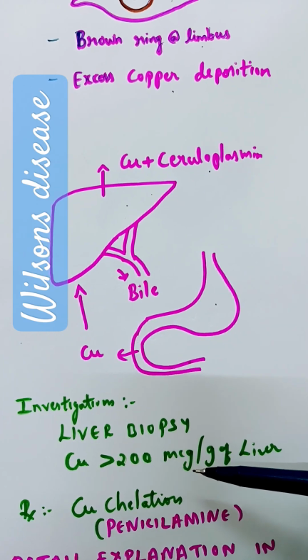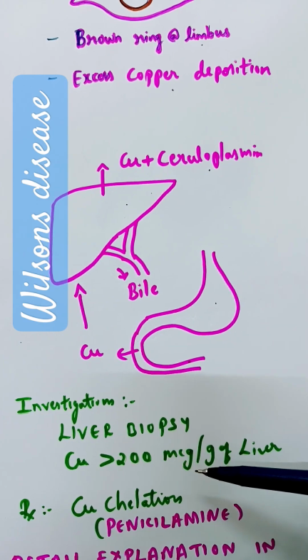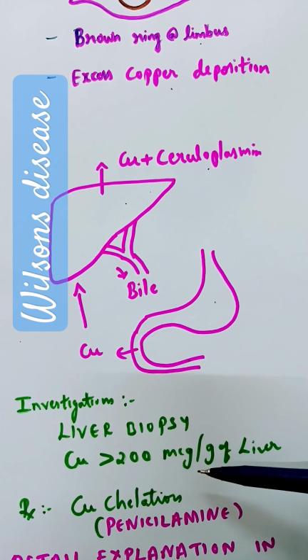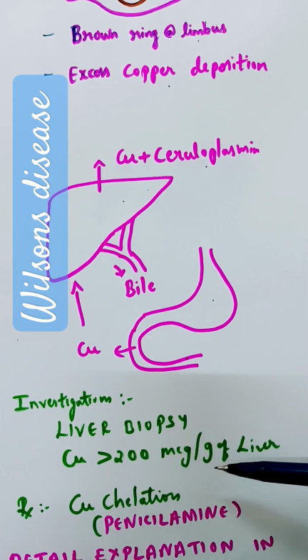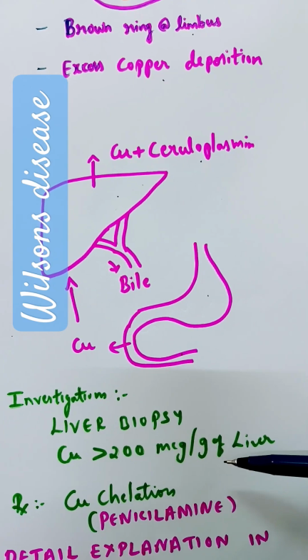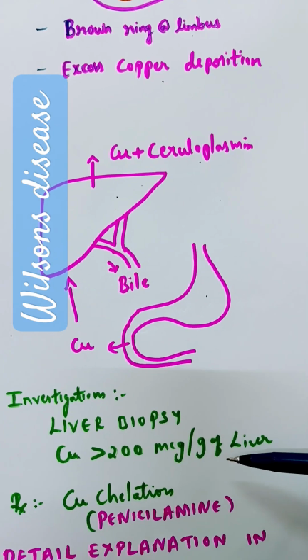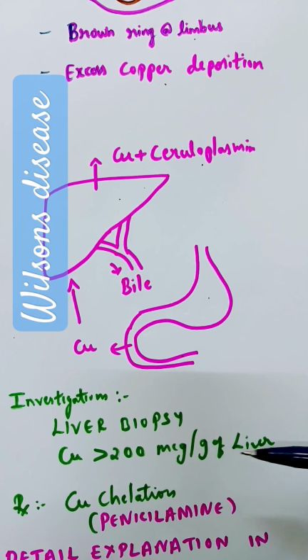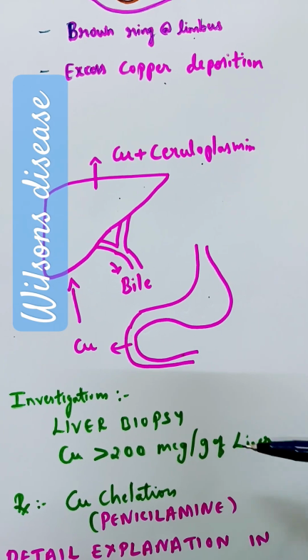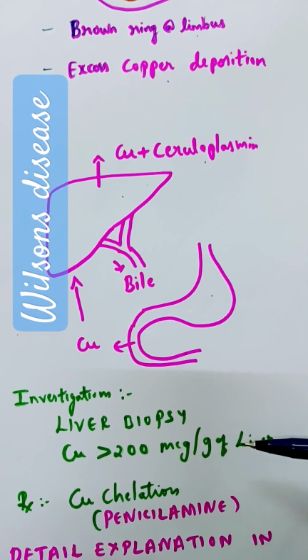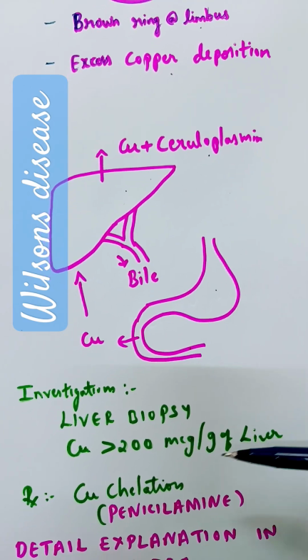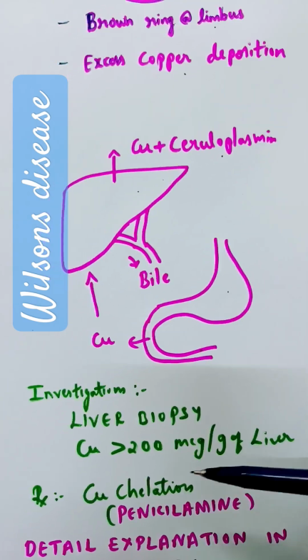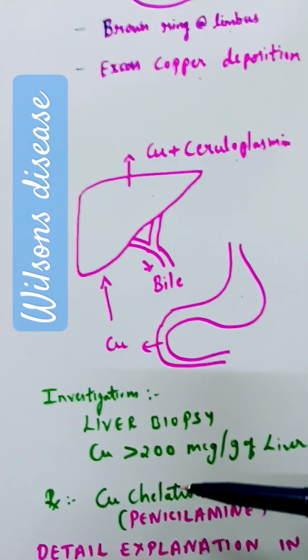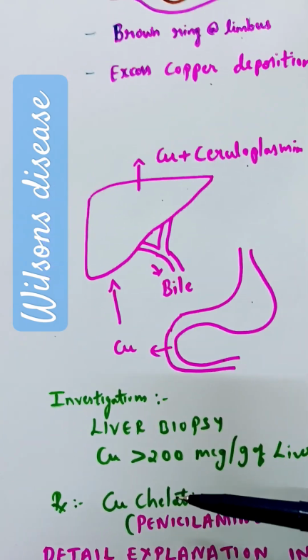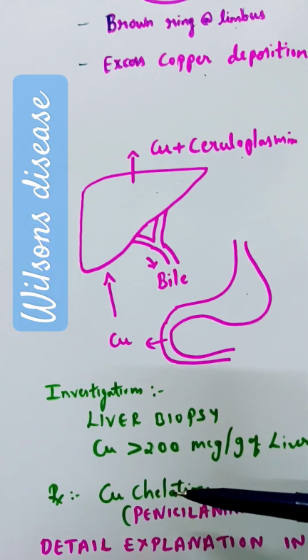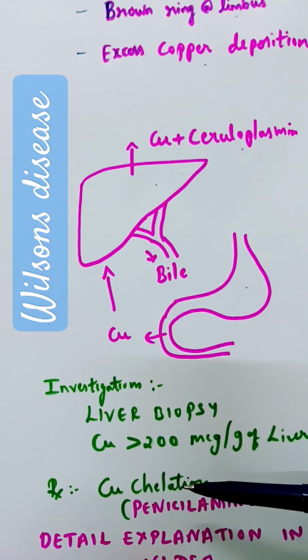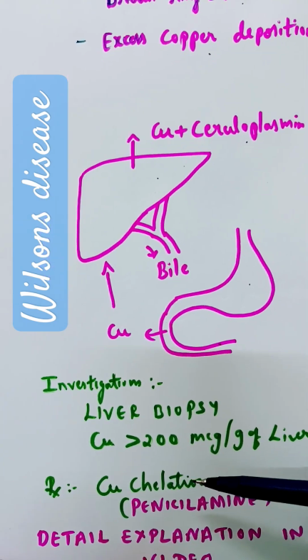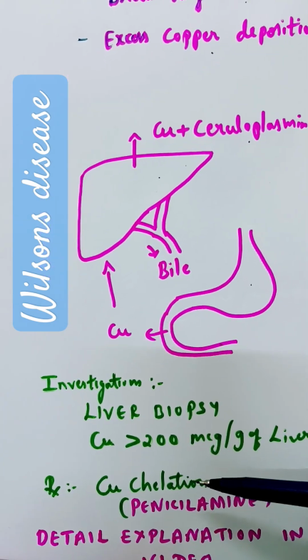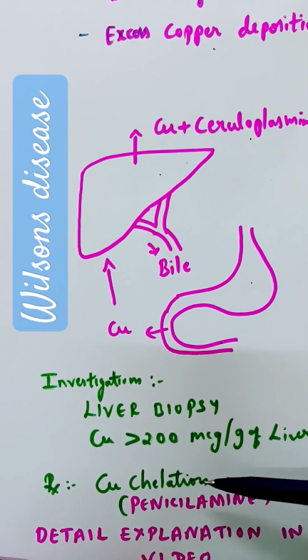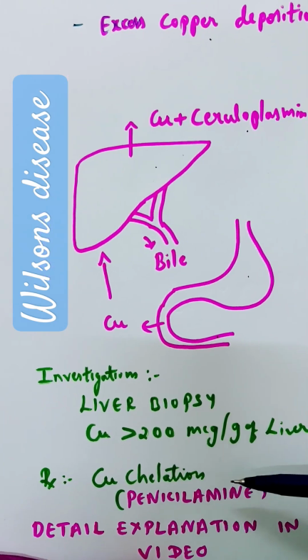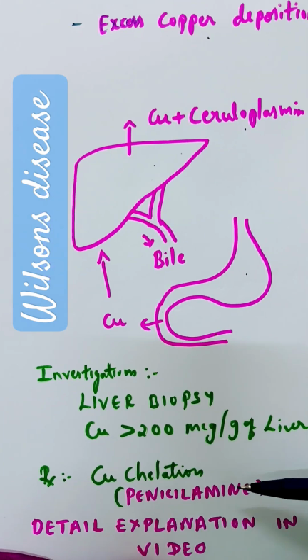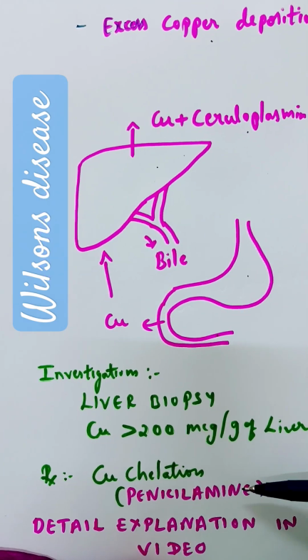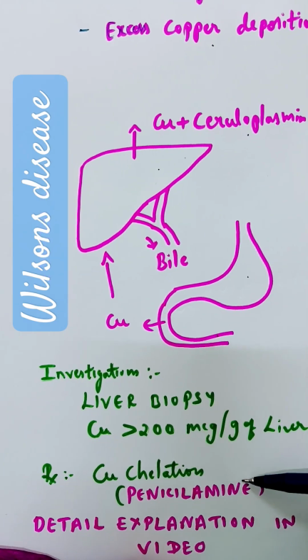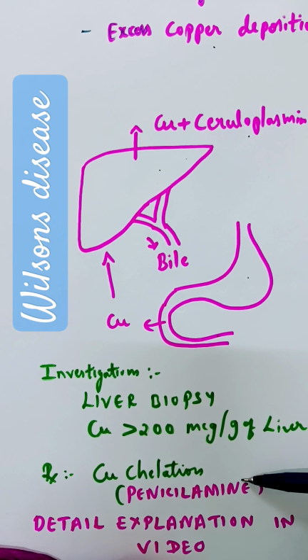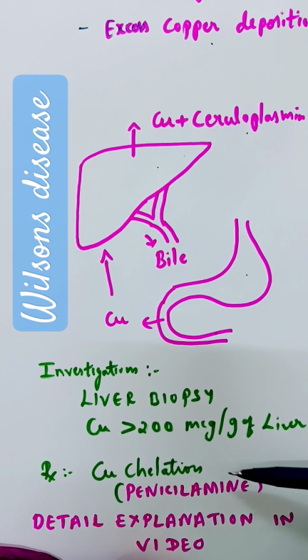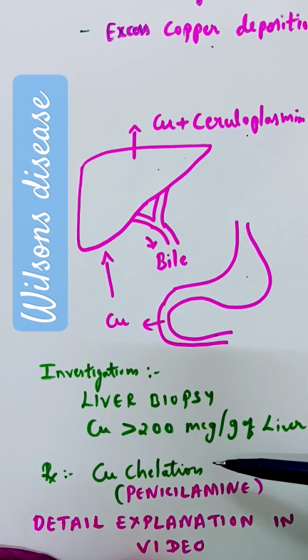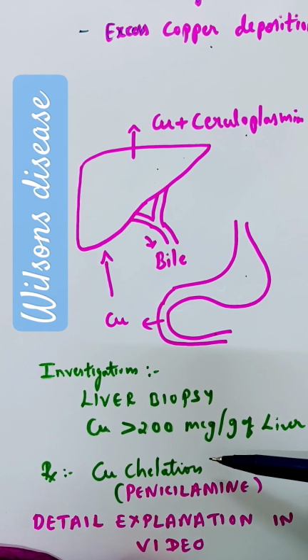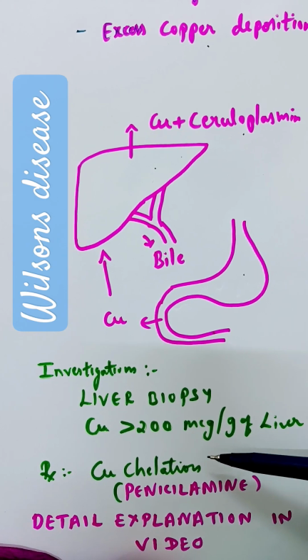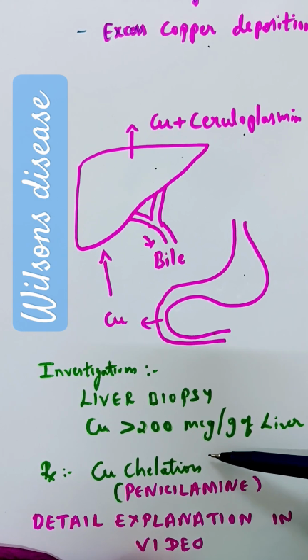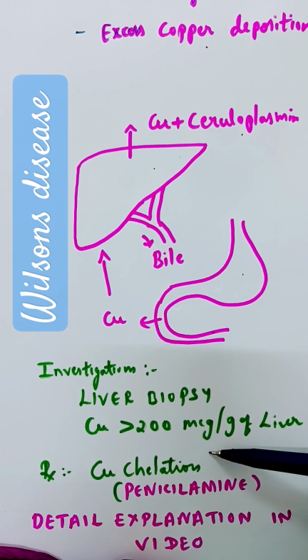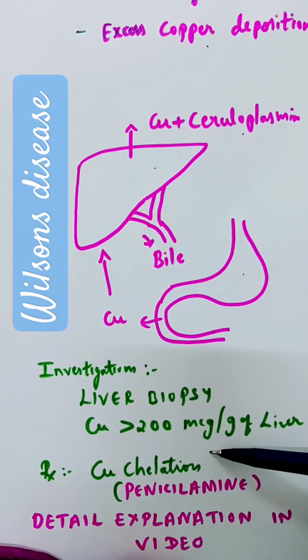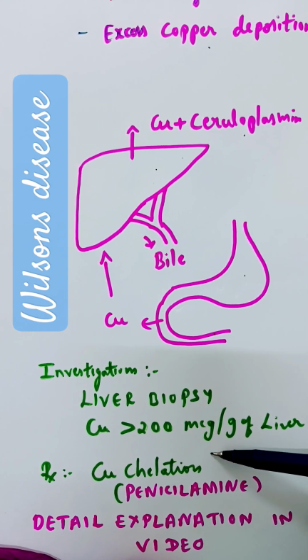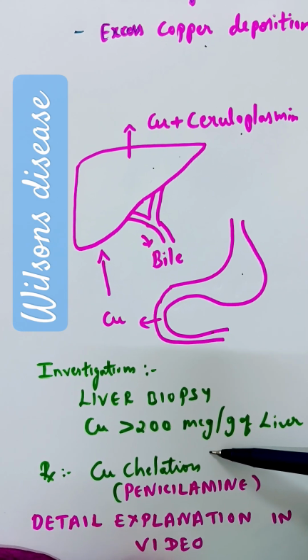The treatment given is penicillamine, which will bind with copper and prevent its release.